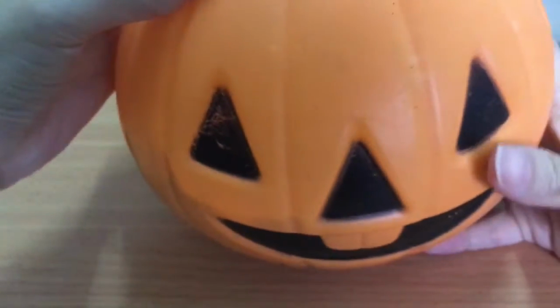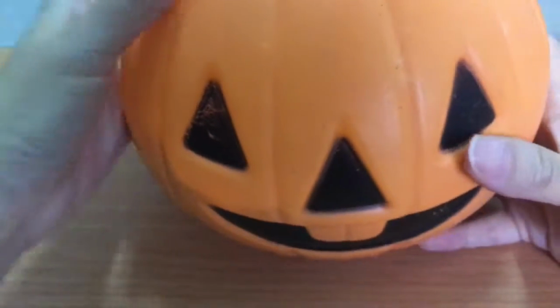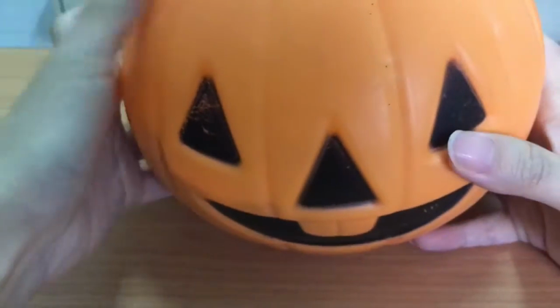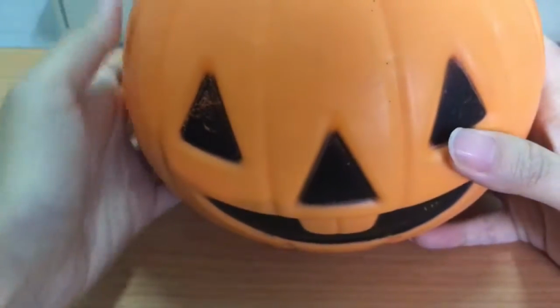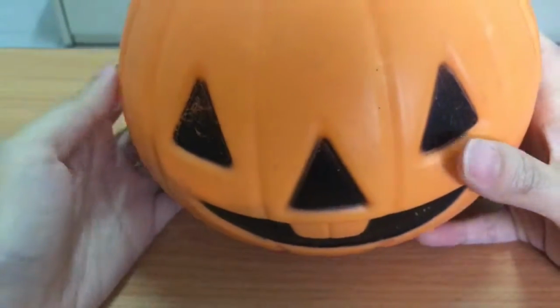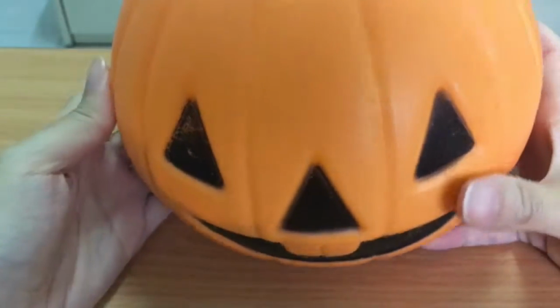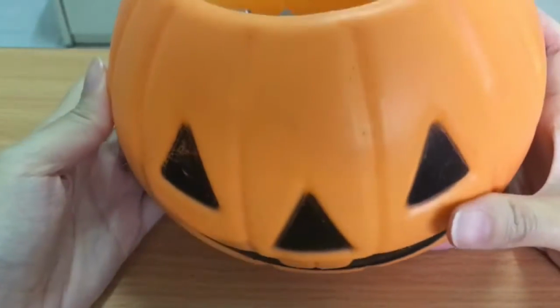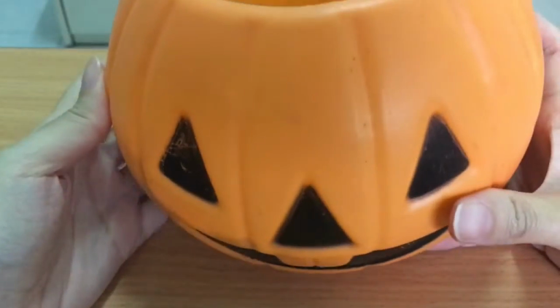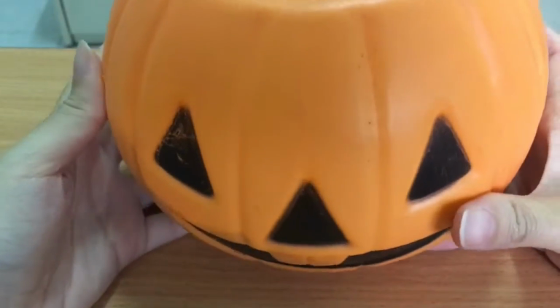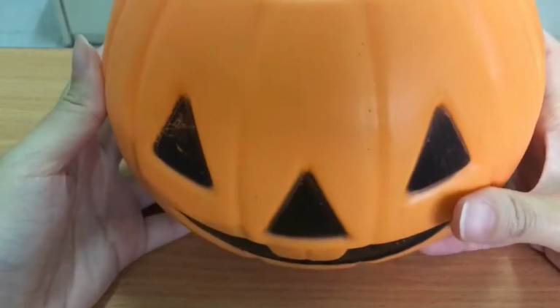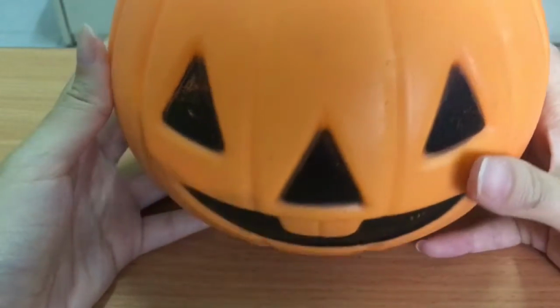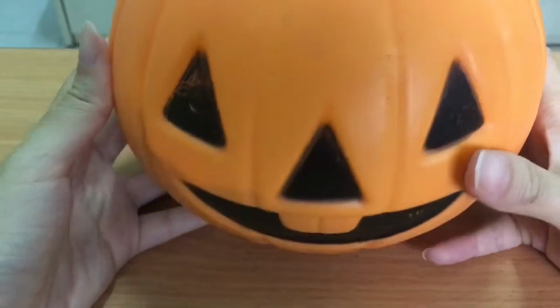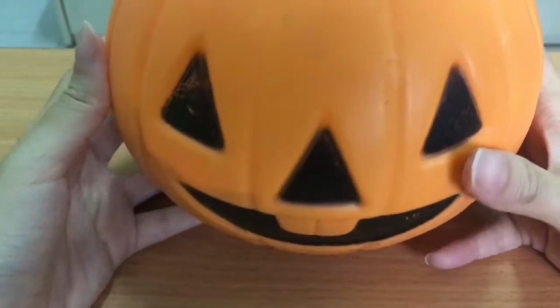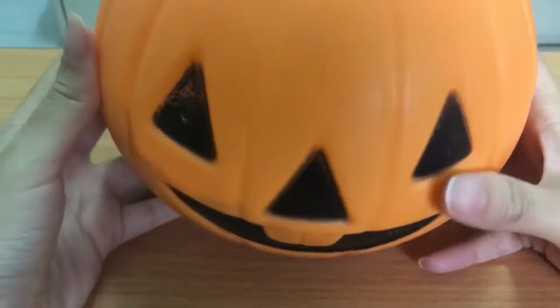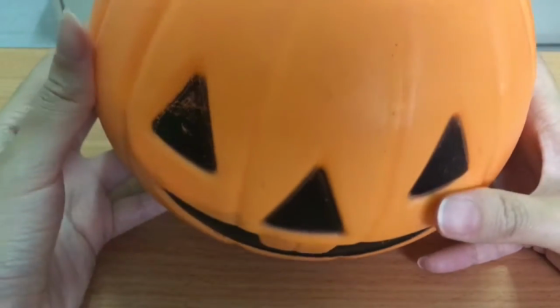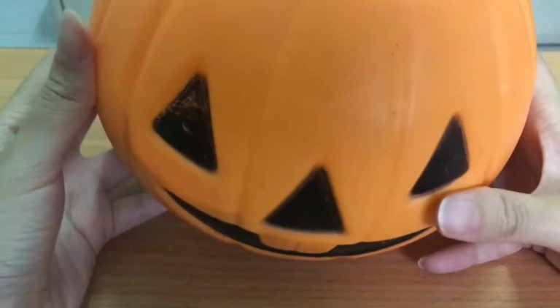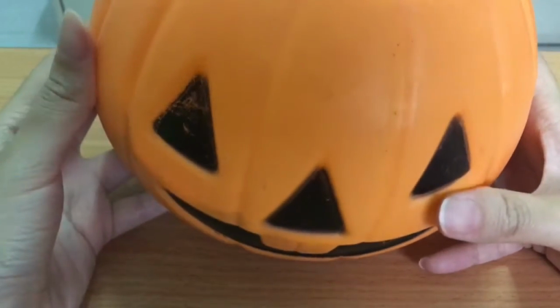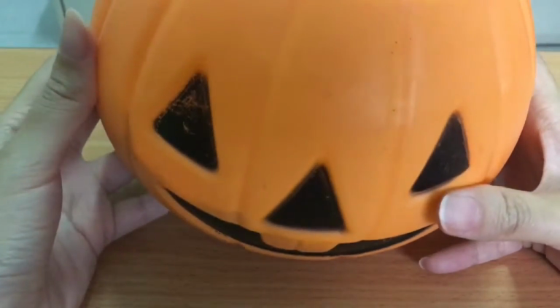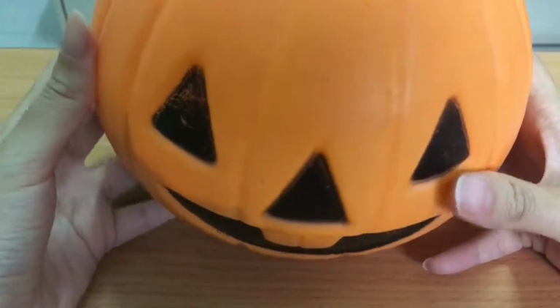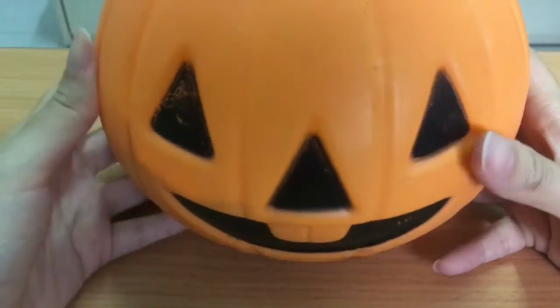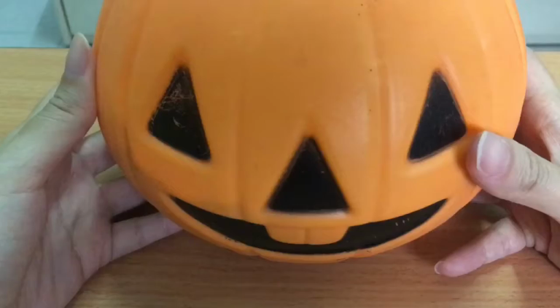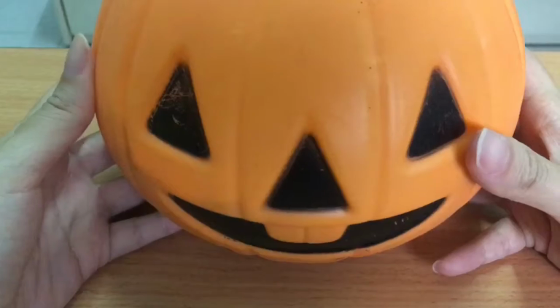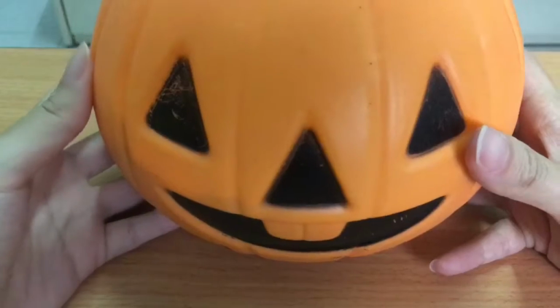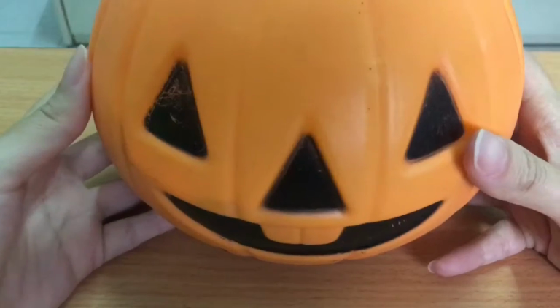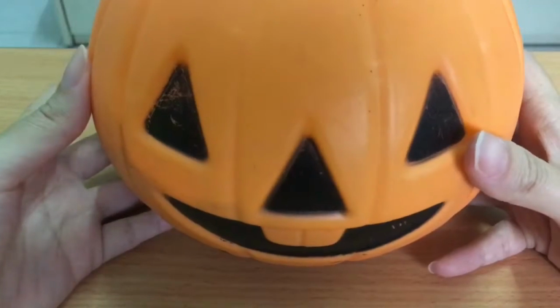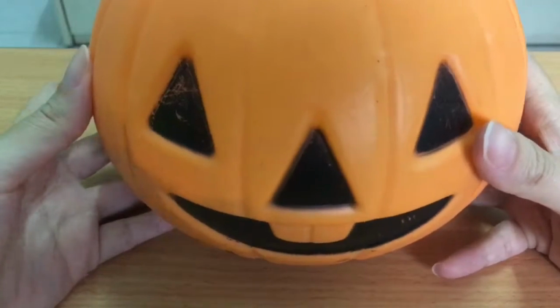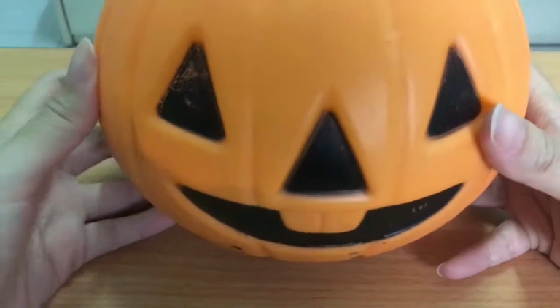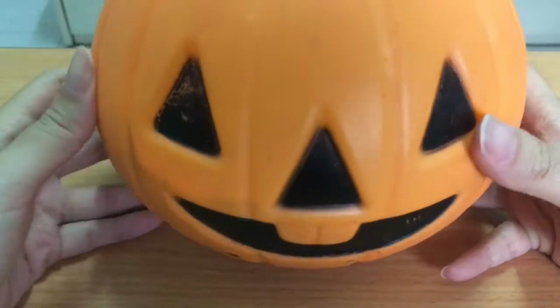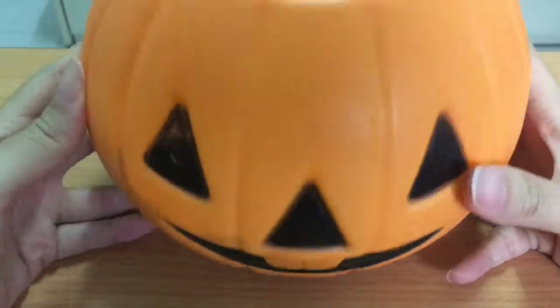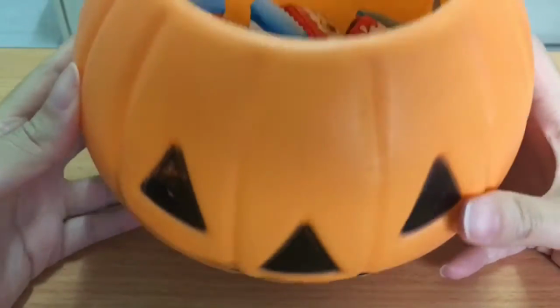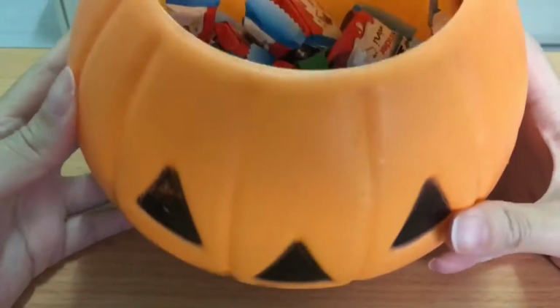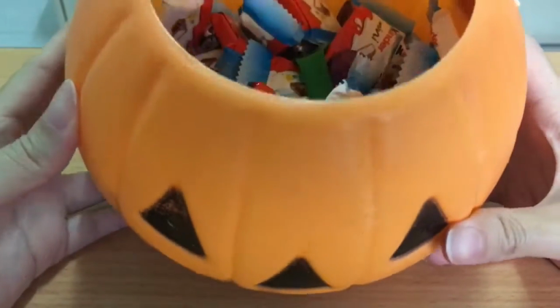Hello! Happy Halloween! Let's see what's inside.